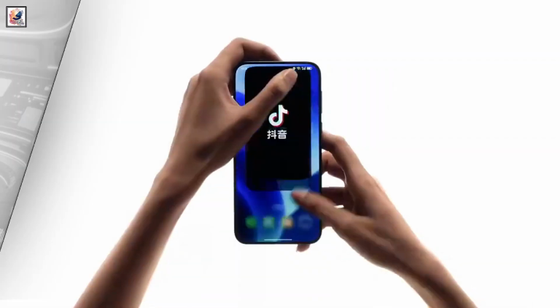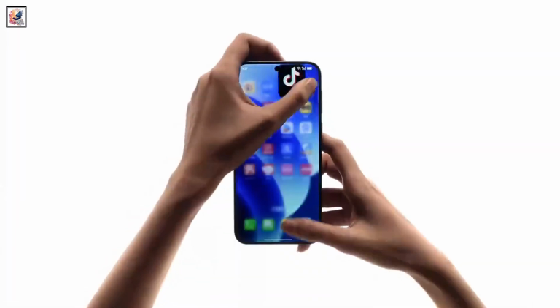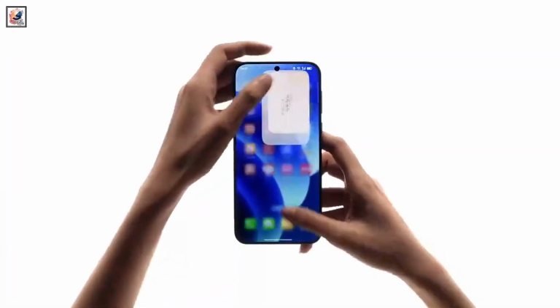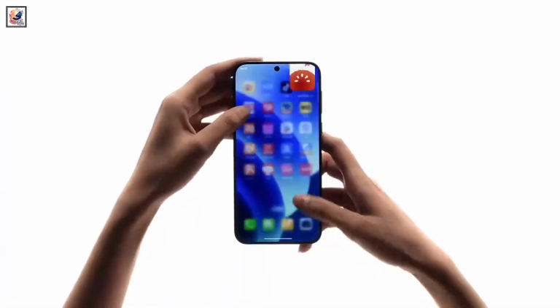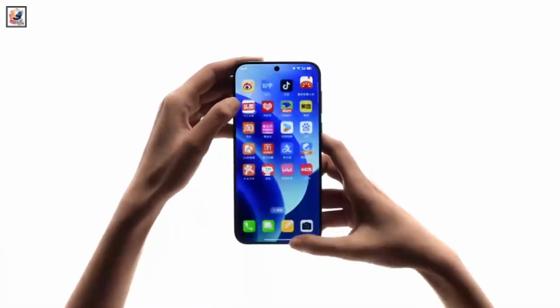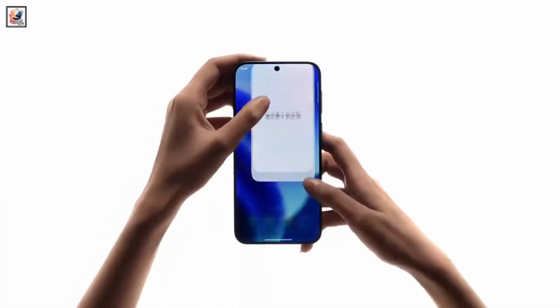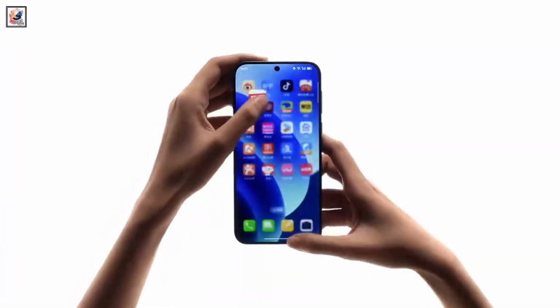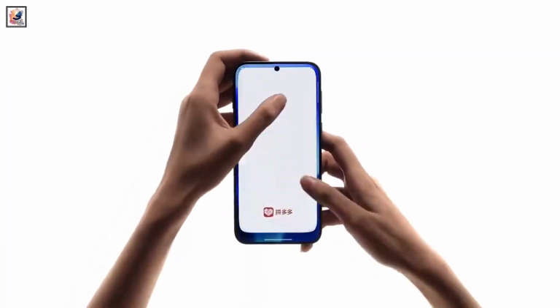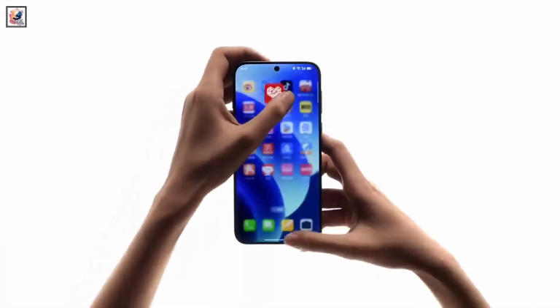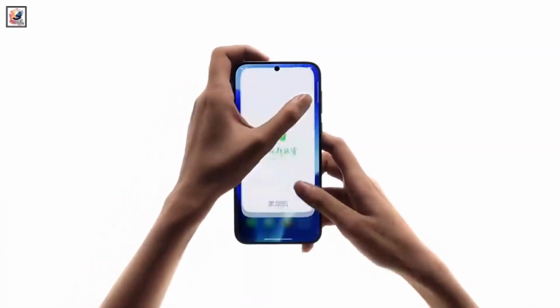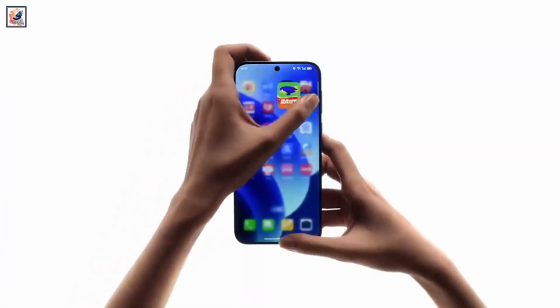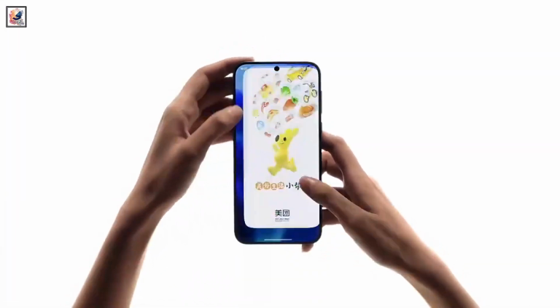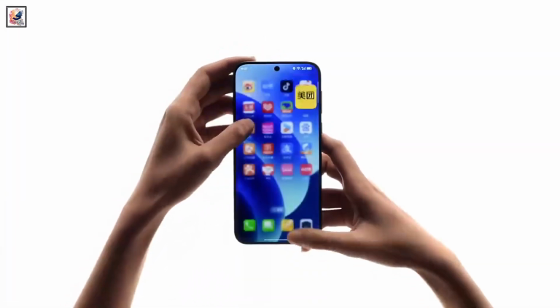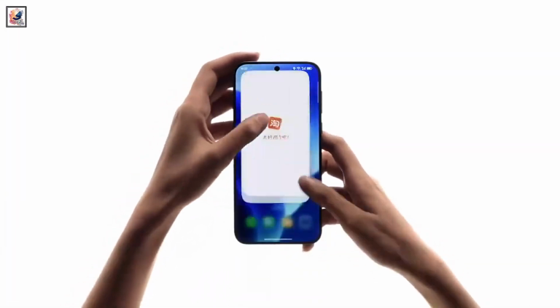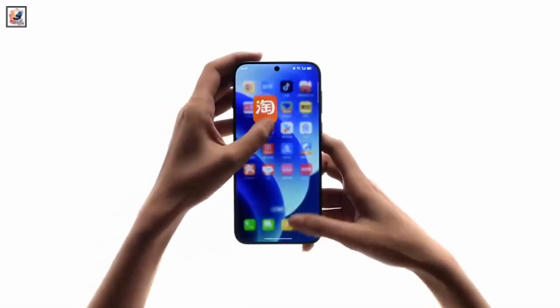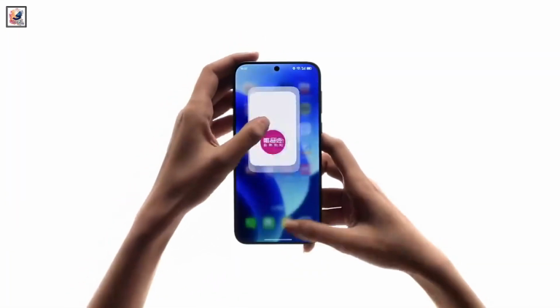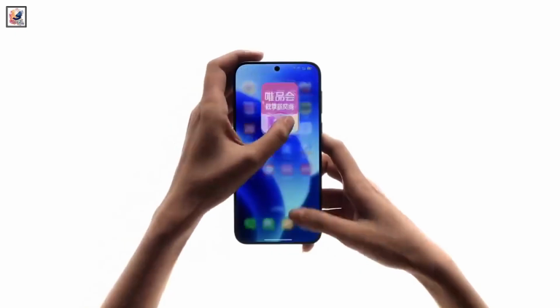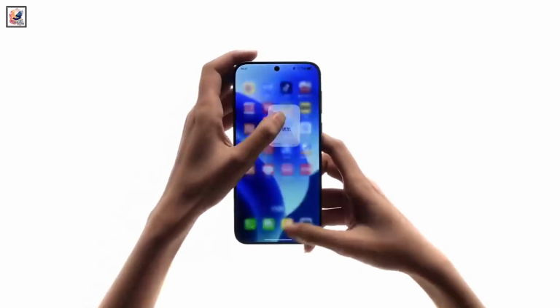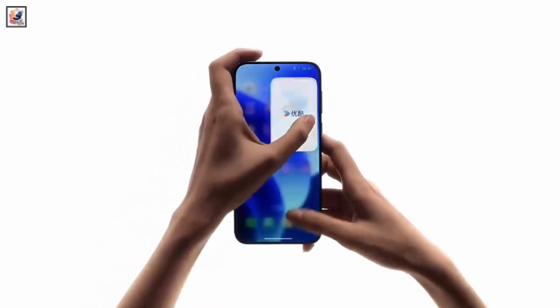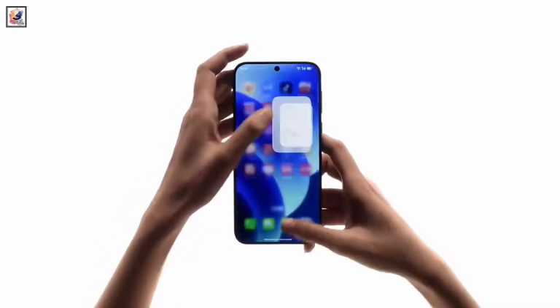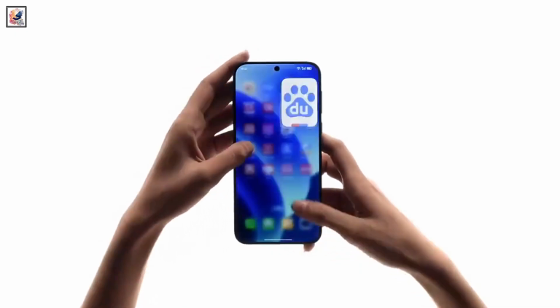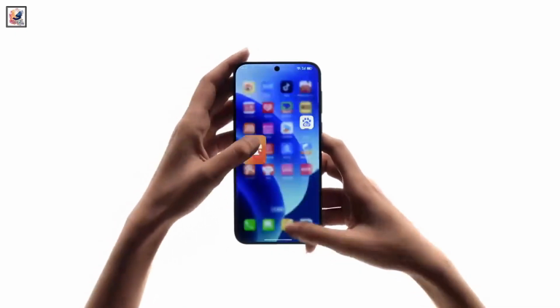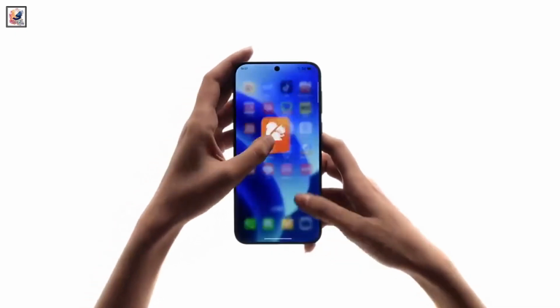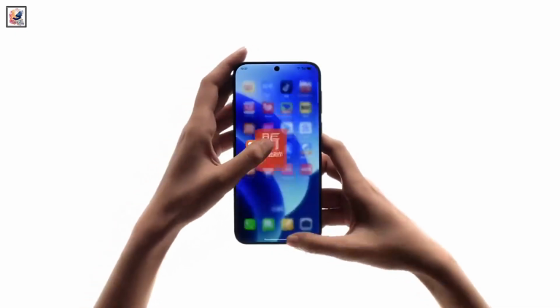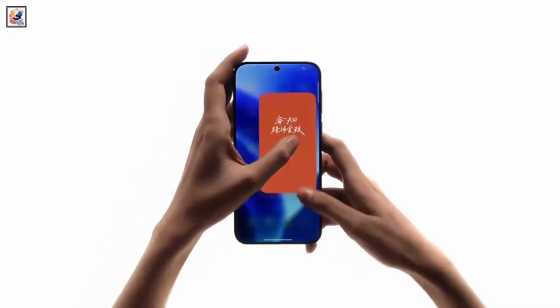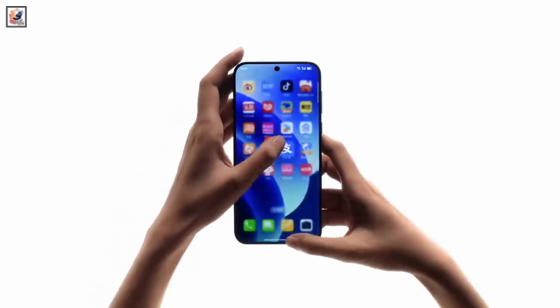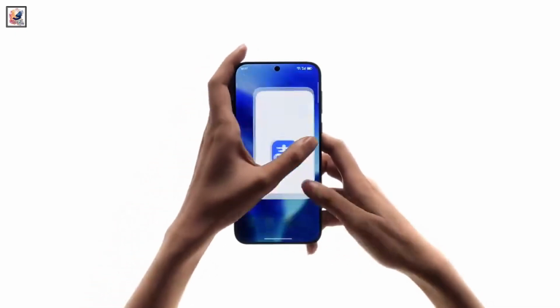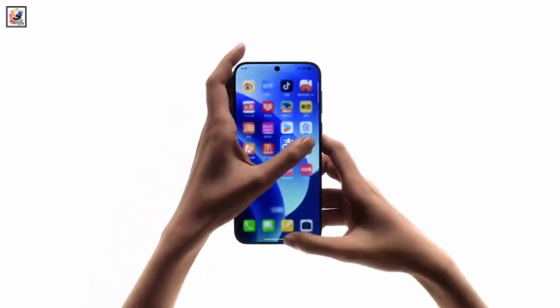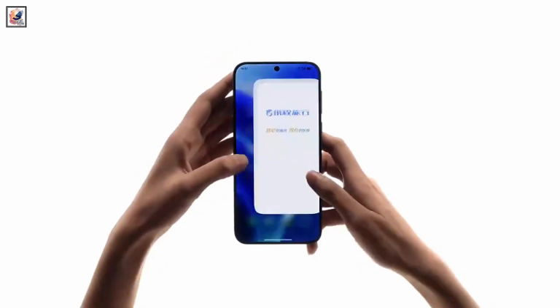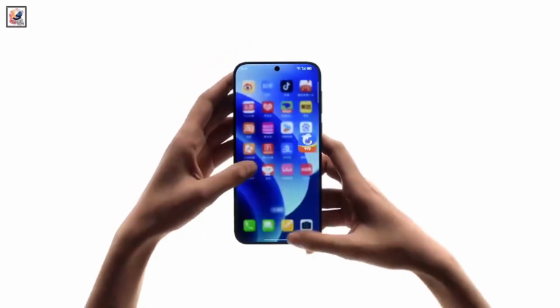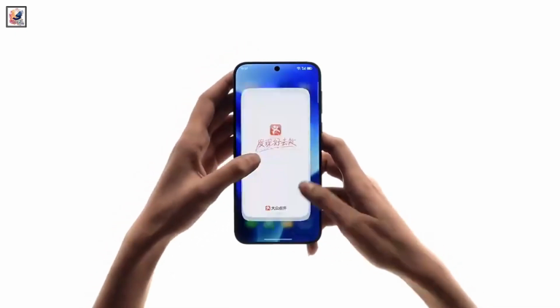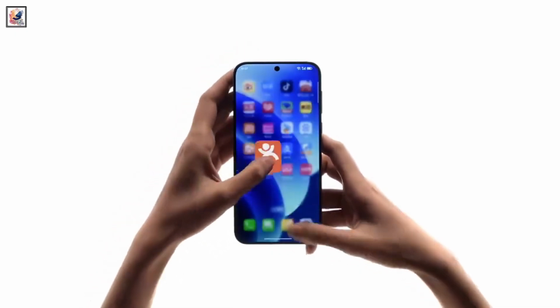If you care about app opening and closing smoothness, just look at this video of ColorOS 15 running on the OPPO Find X8 series.